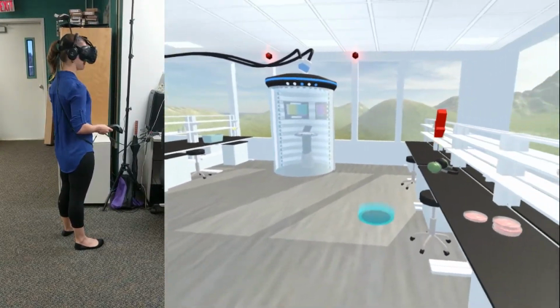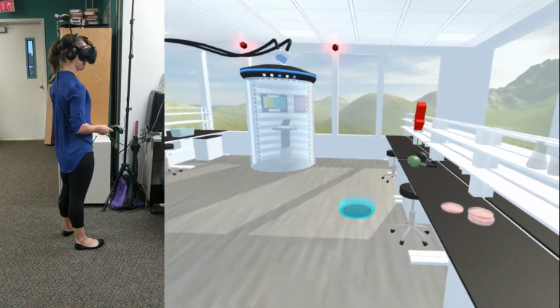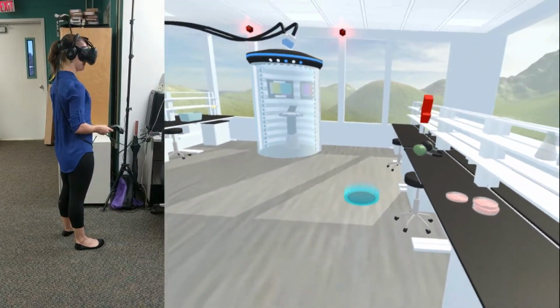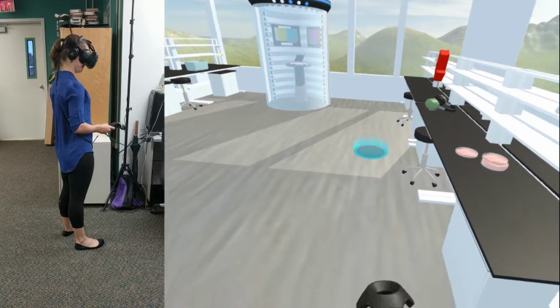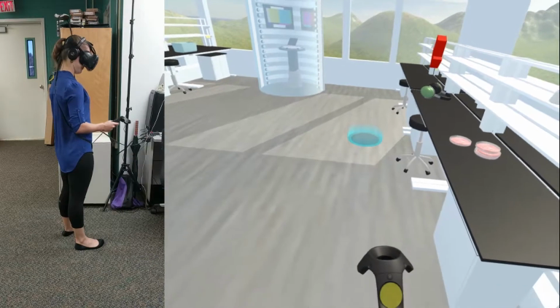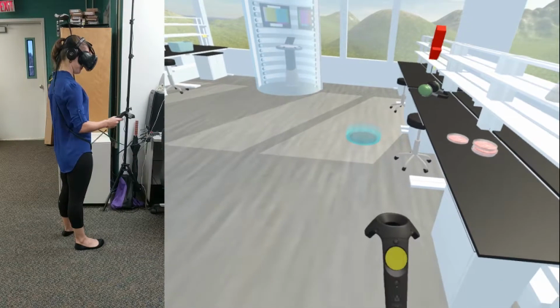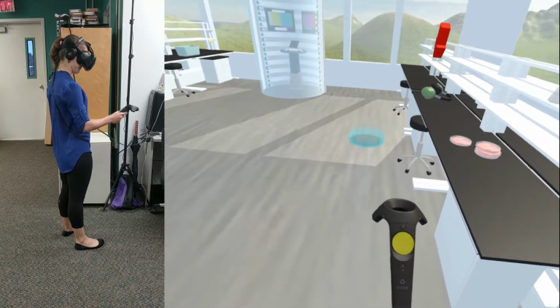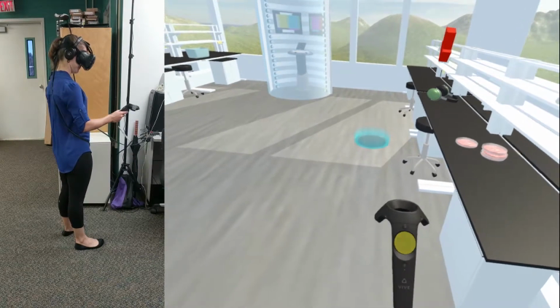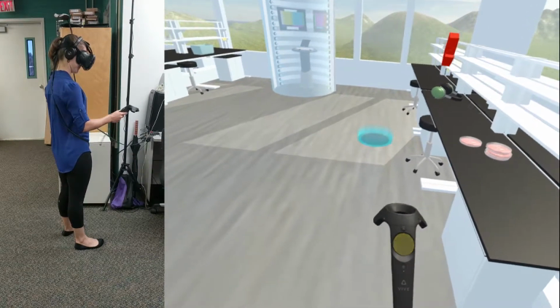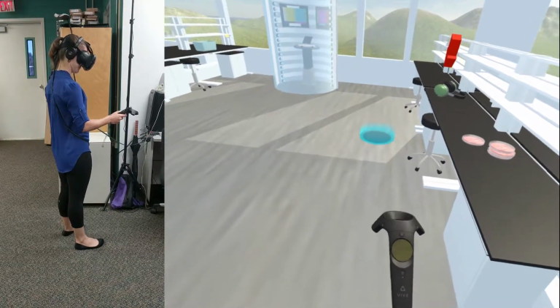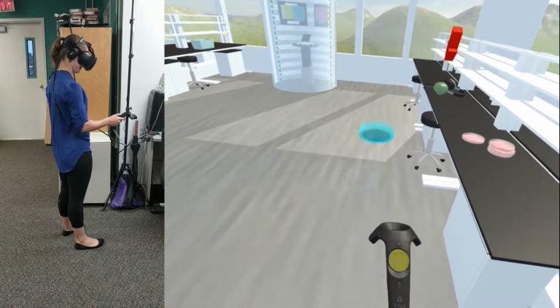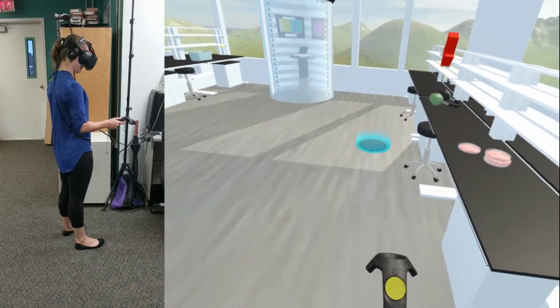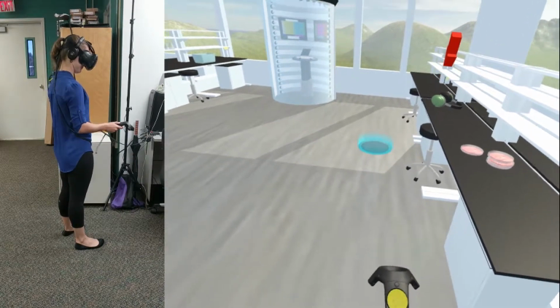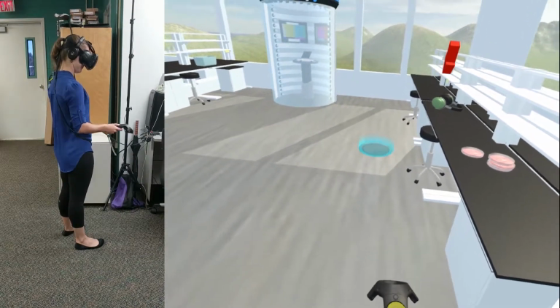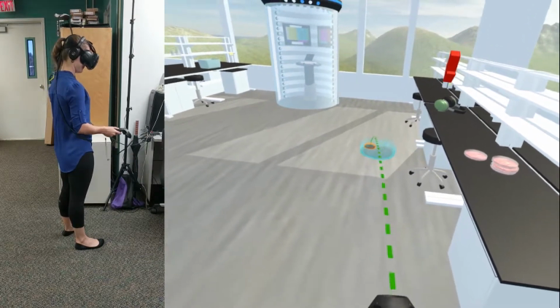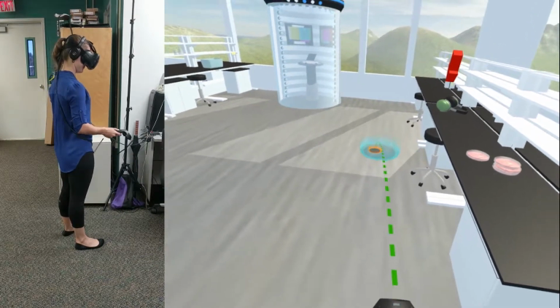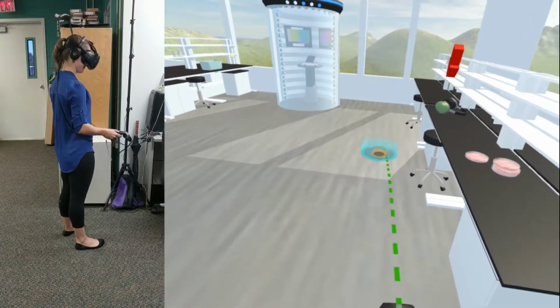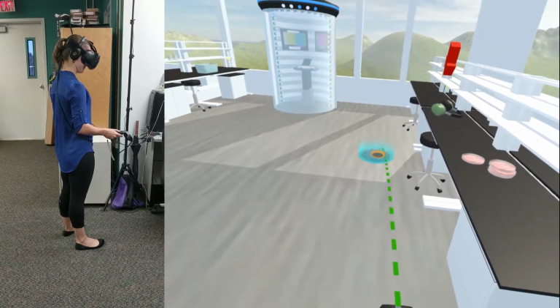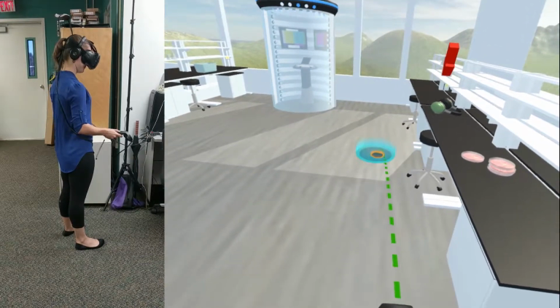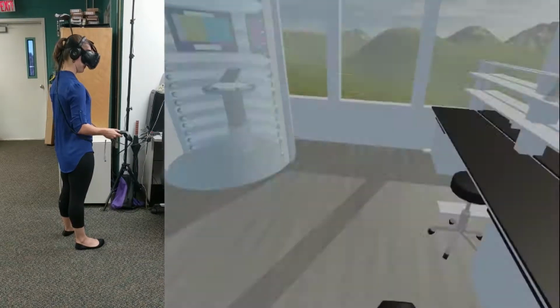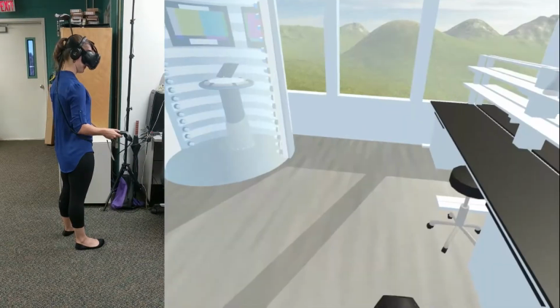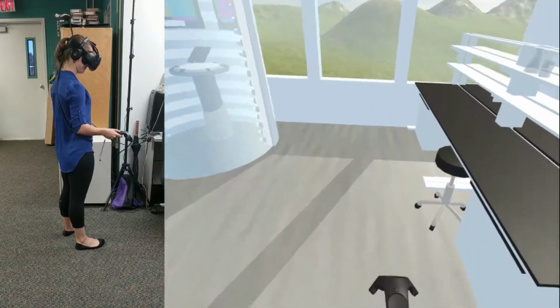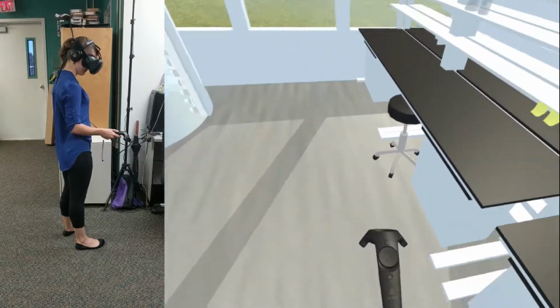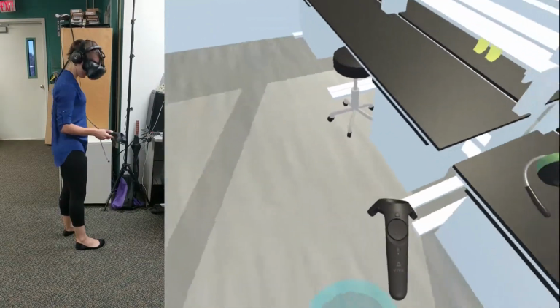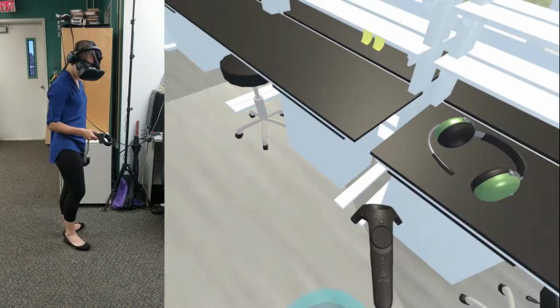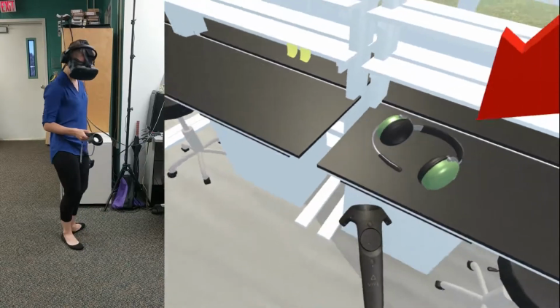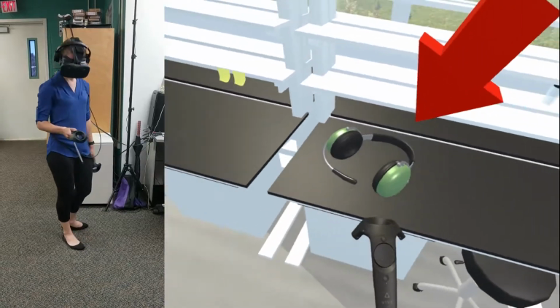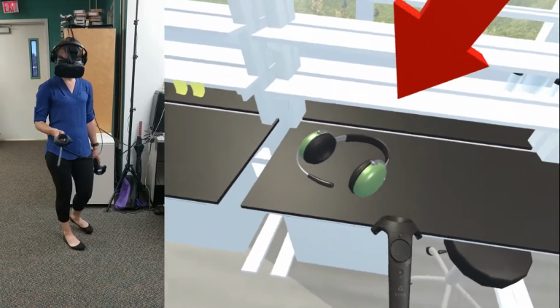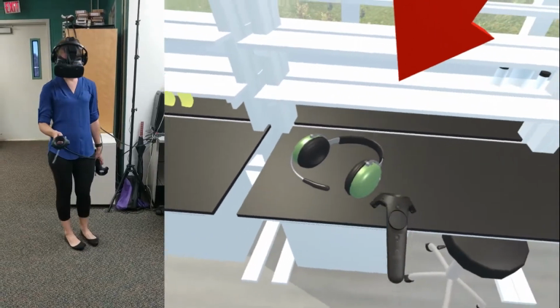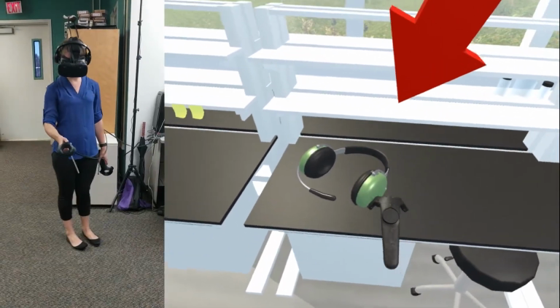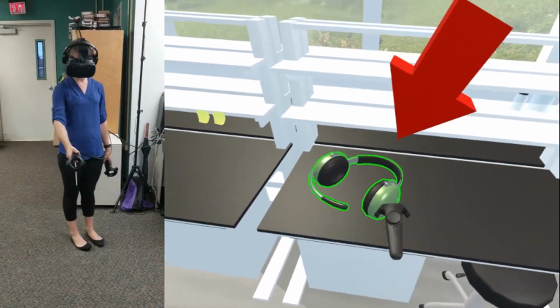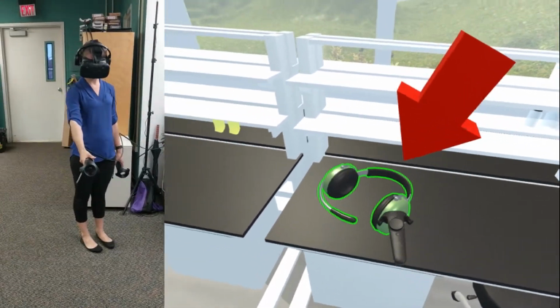First things first — head over to the table and pick up the headset. You'll need it to continue hearing me and I'll come through much clearer.